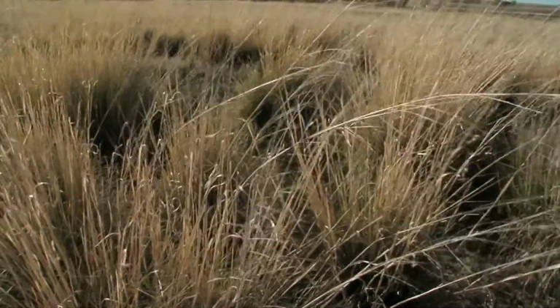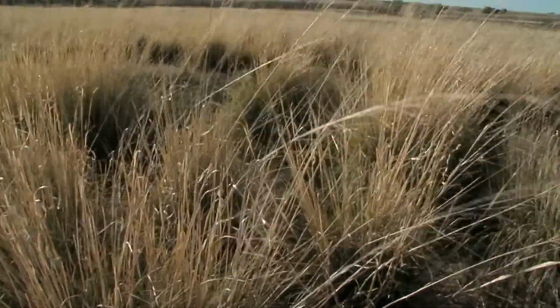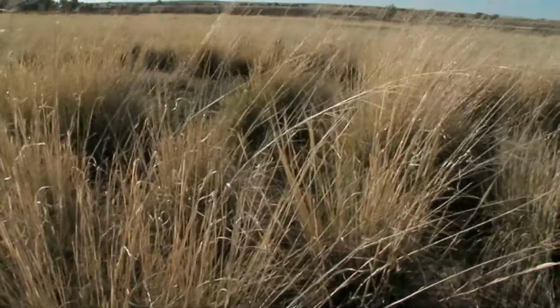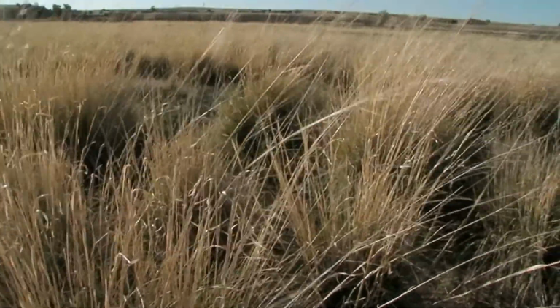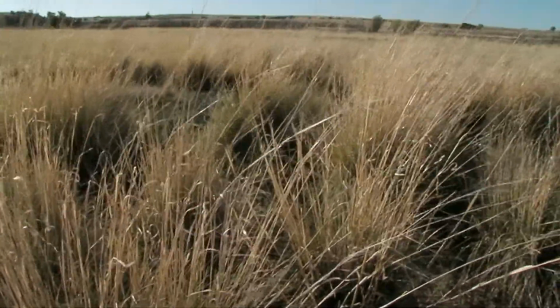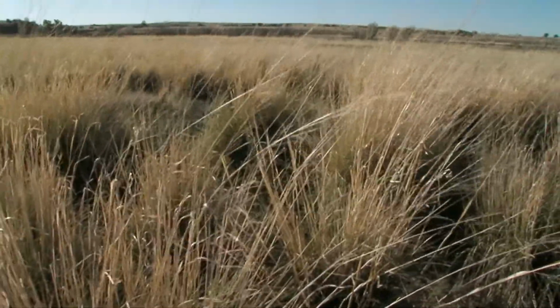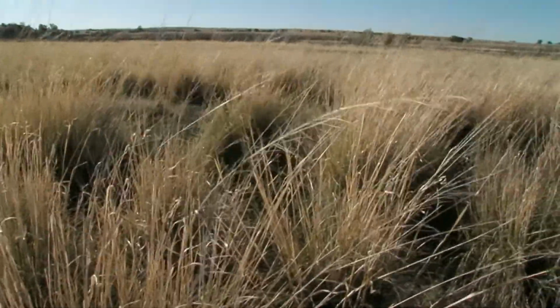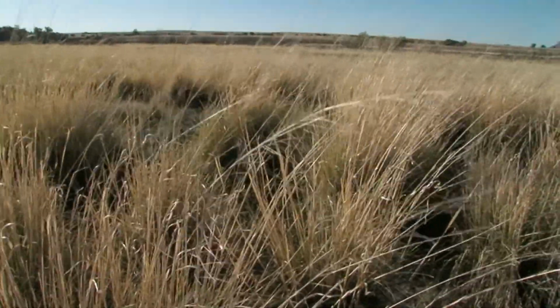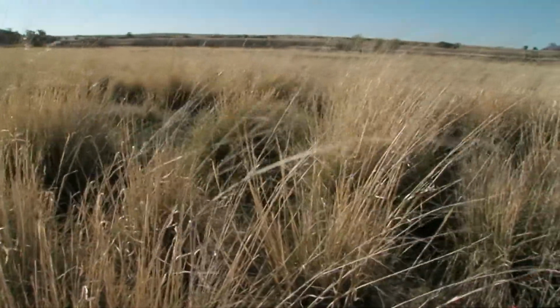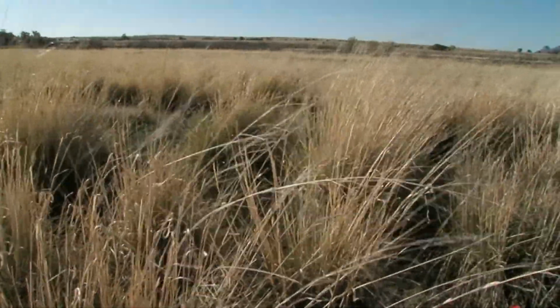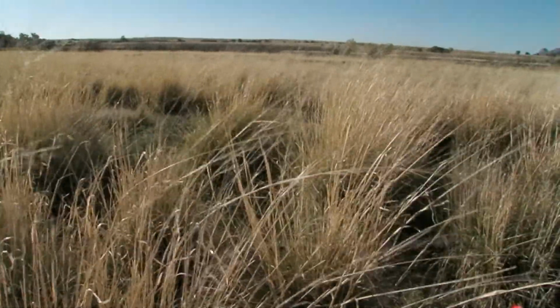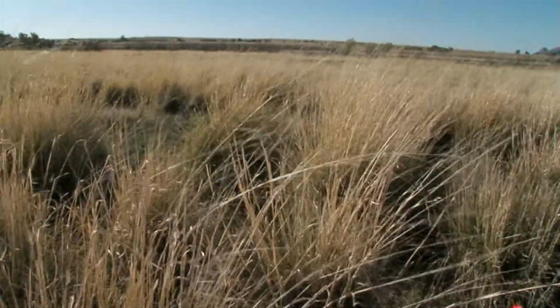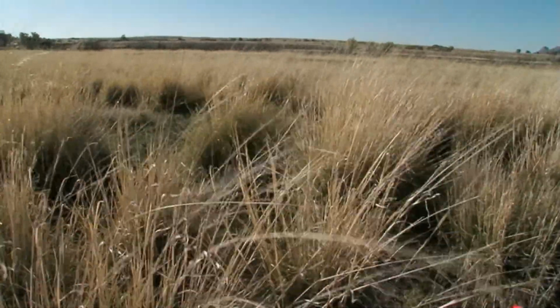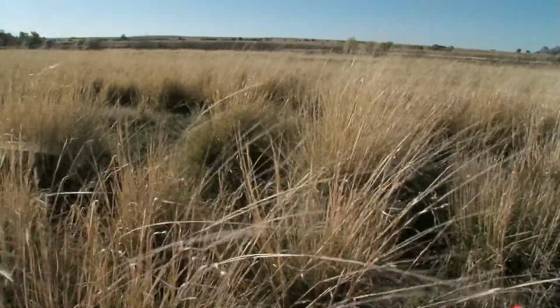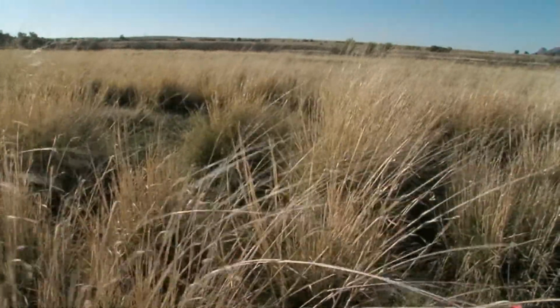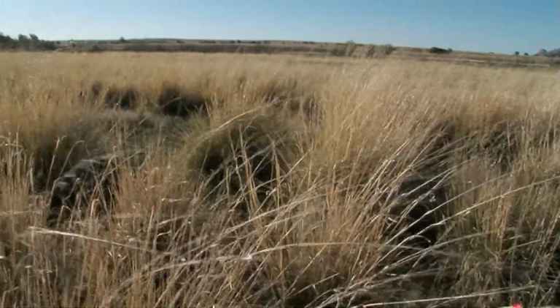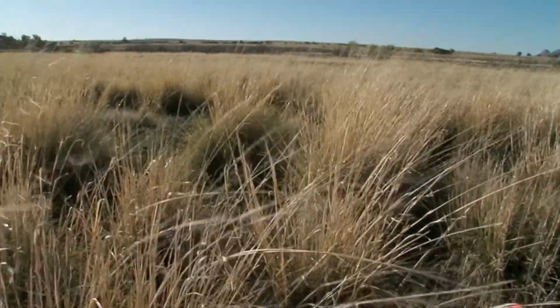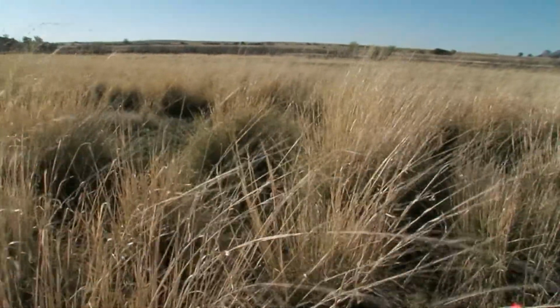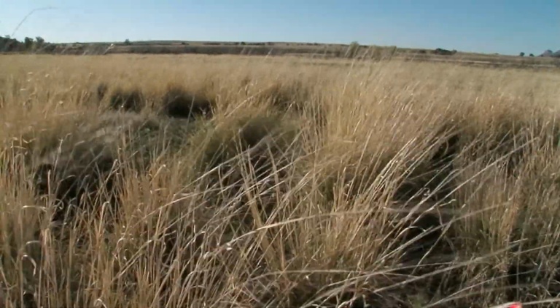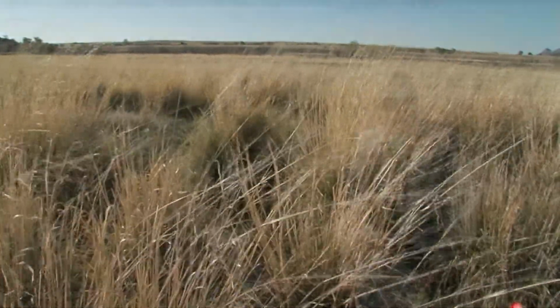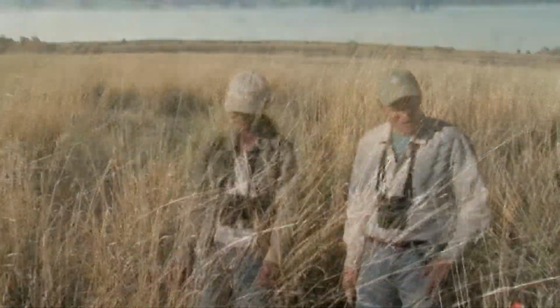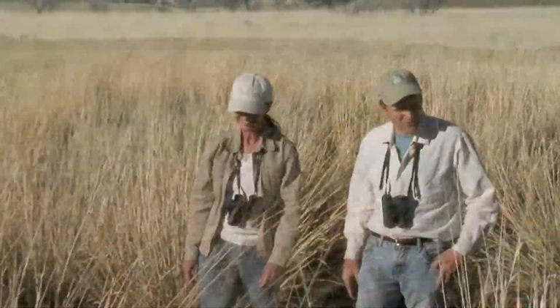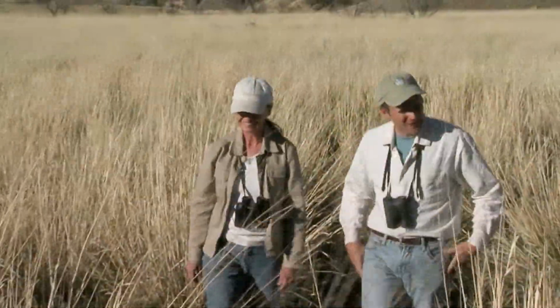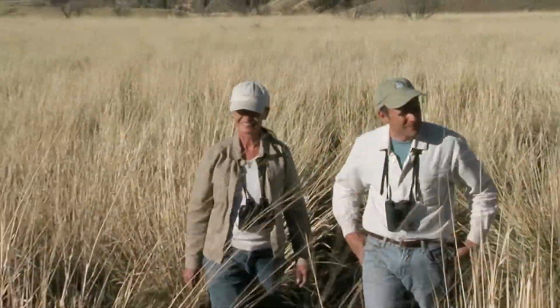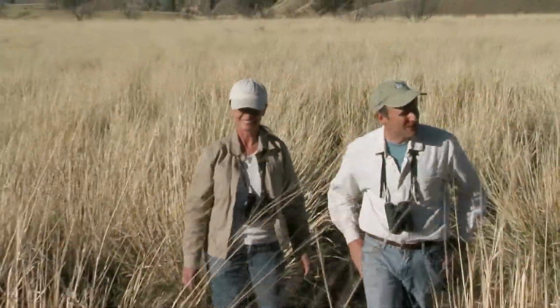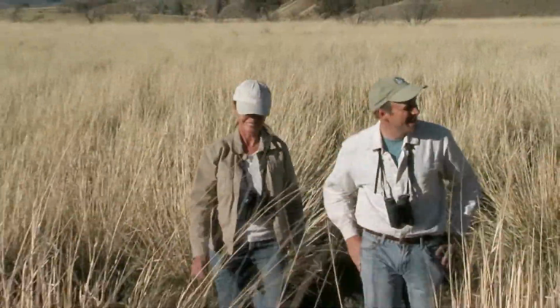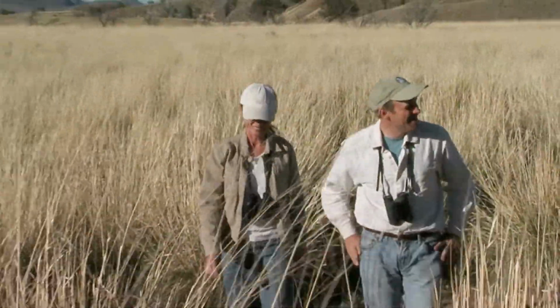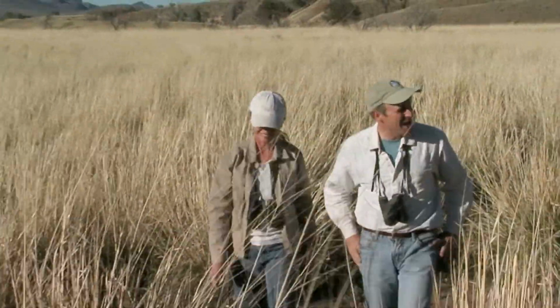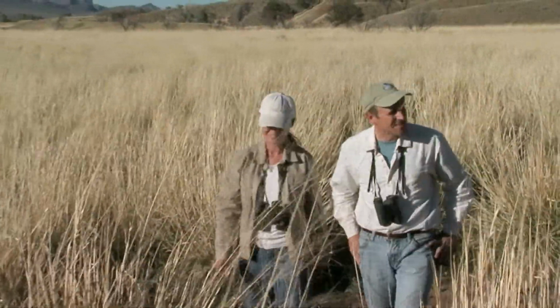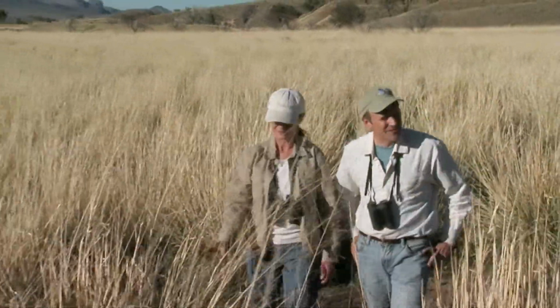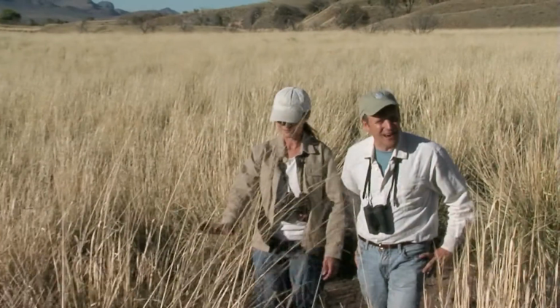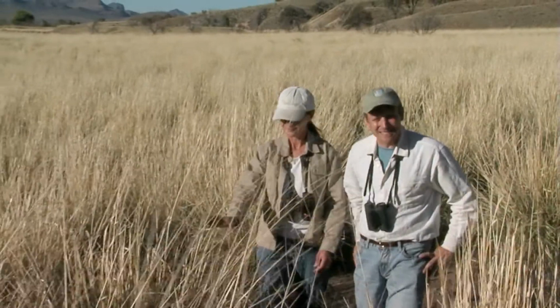It's amazing in this light — just an incredible patch of grass.